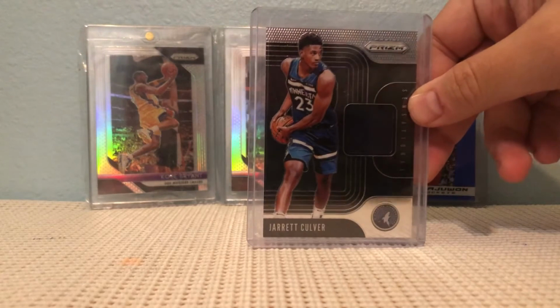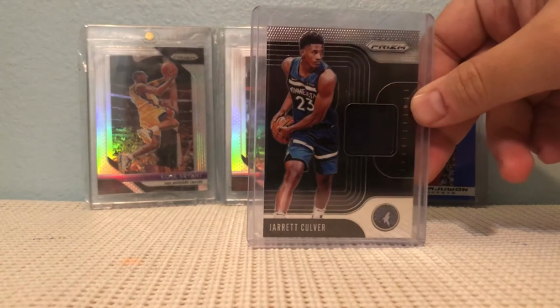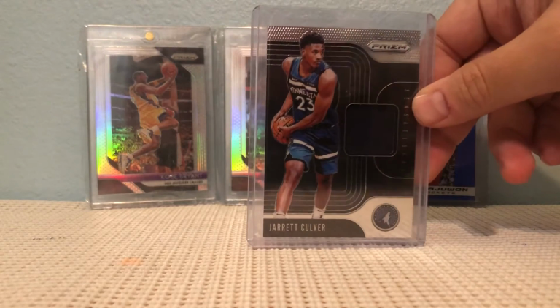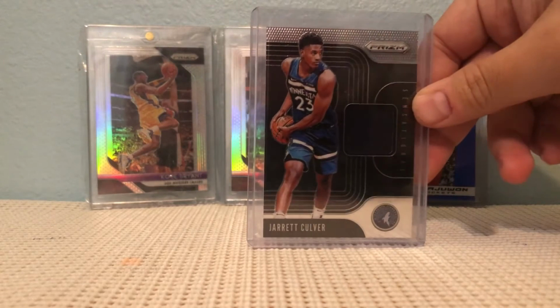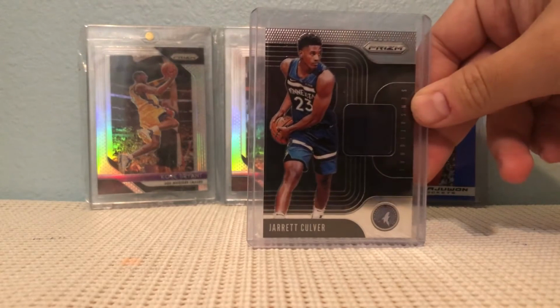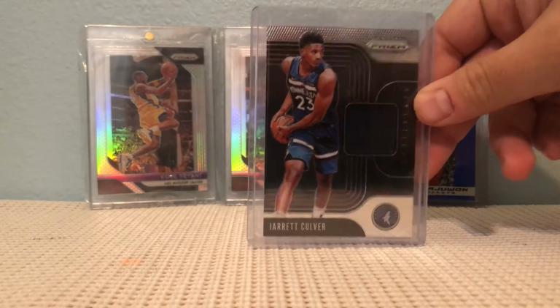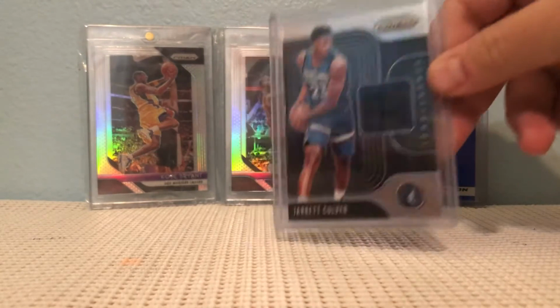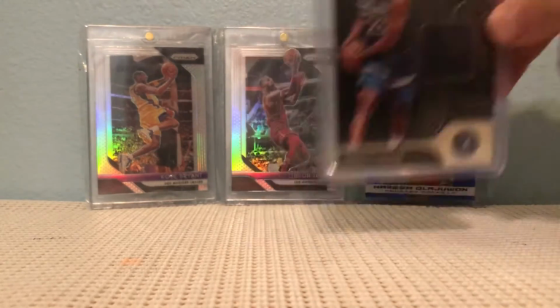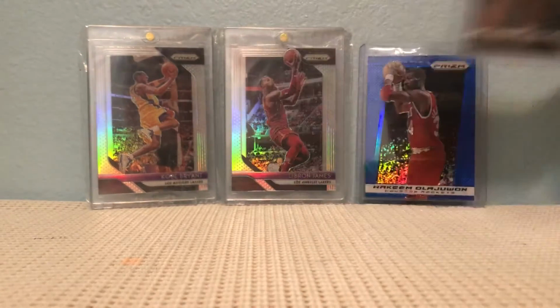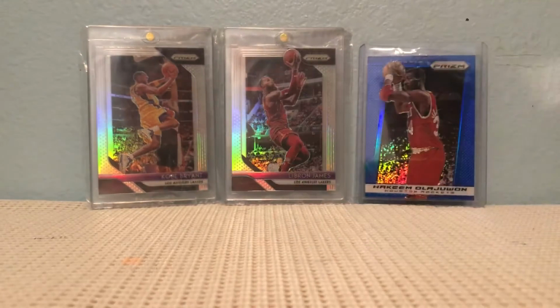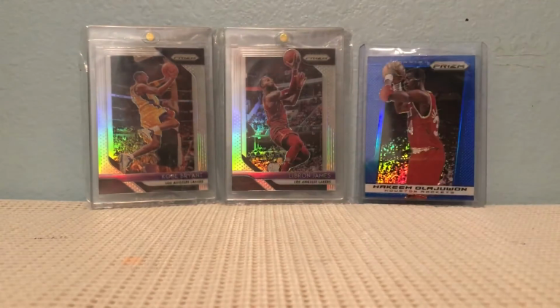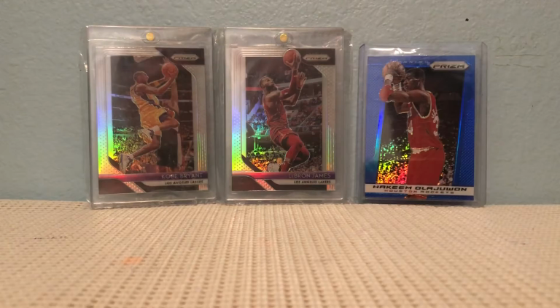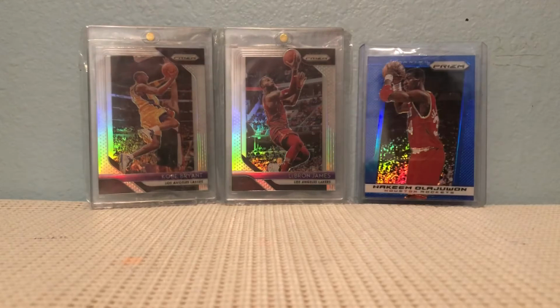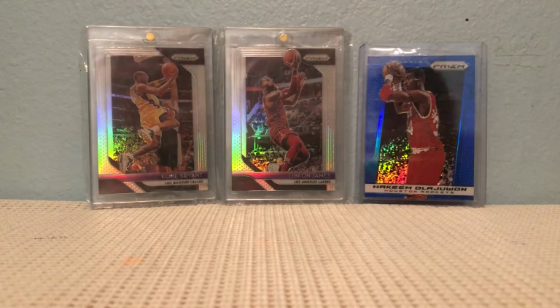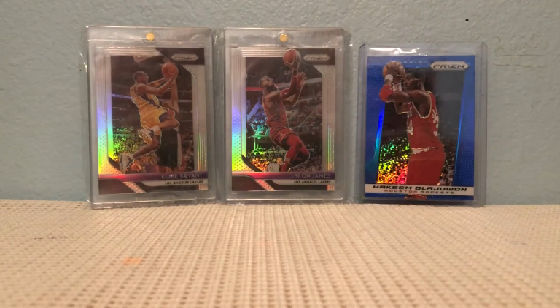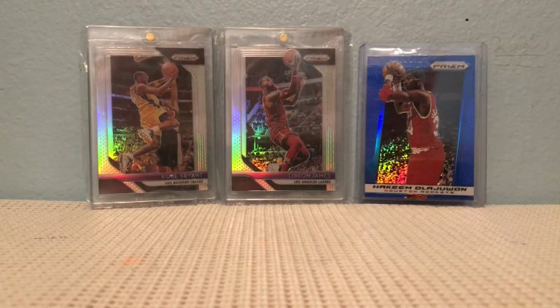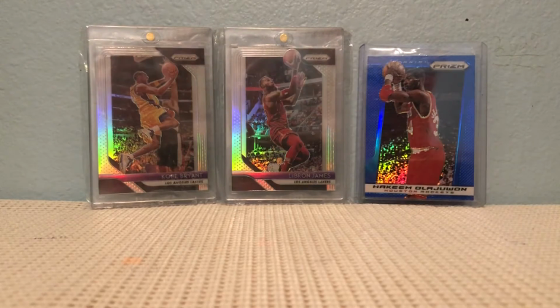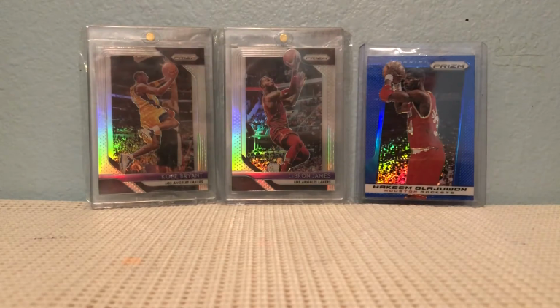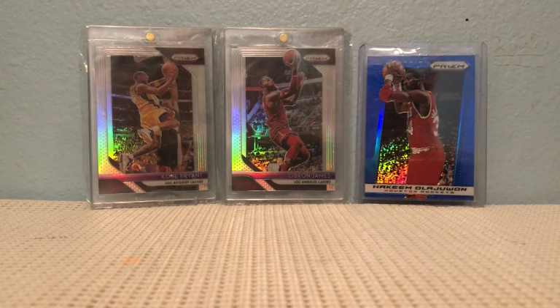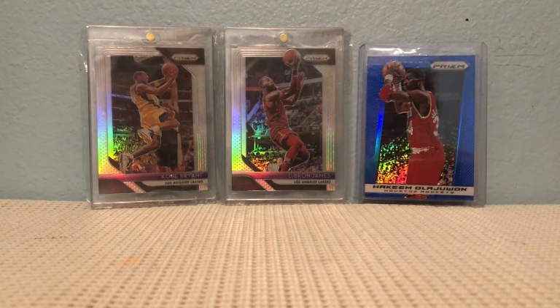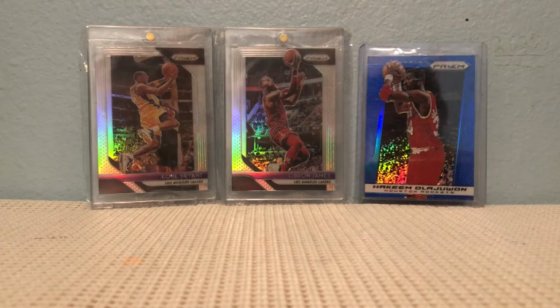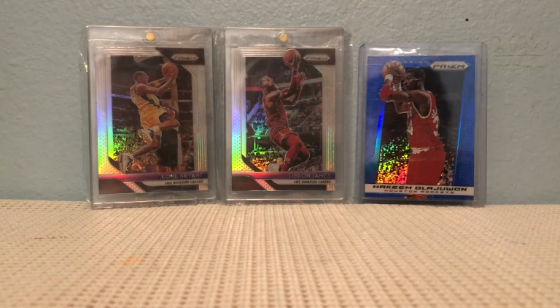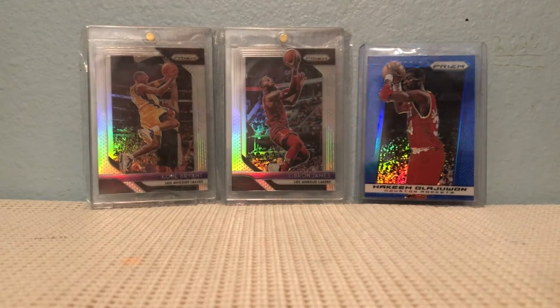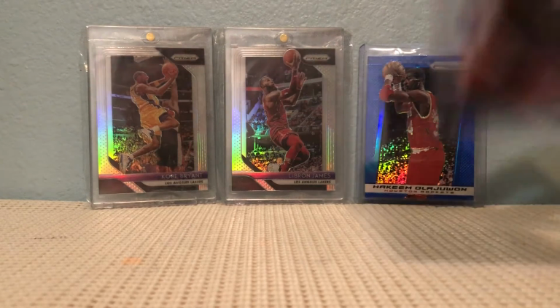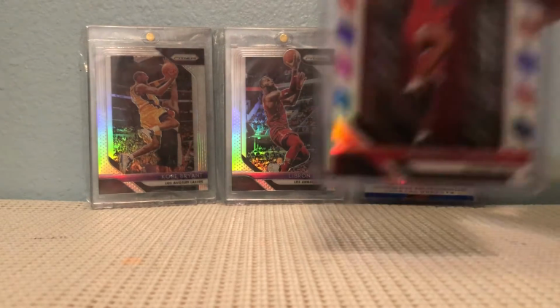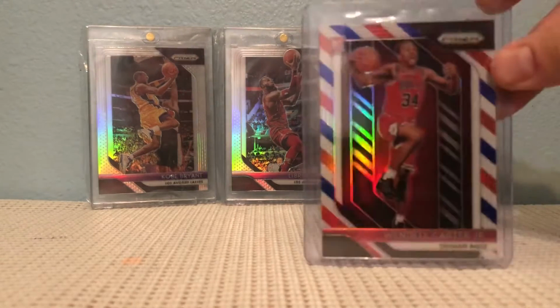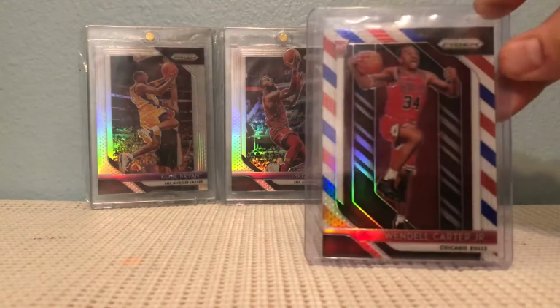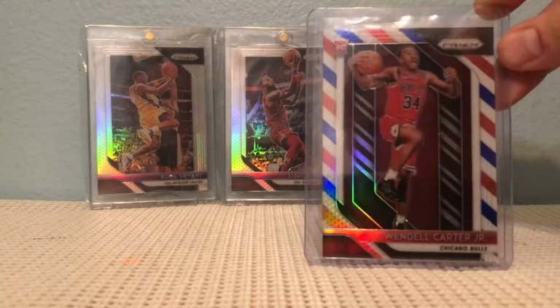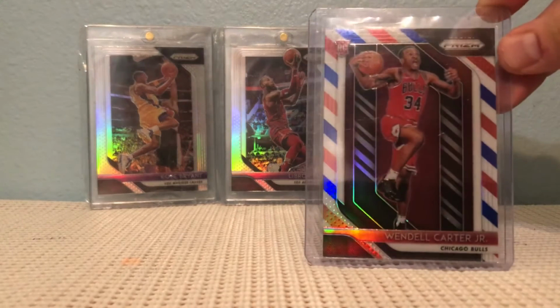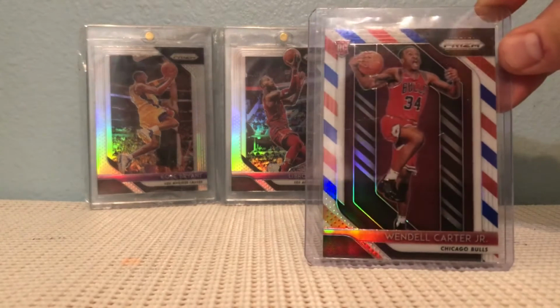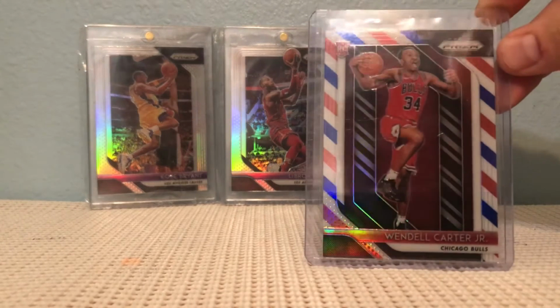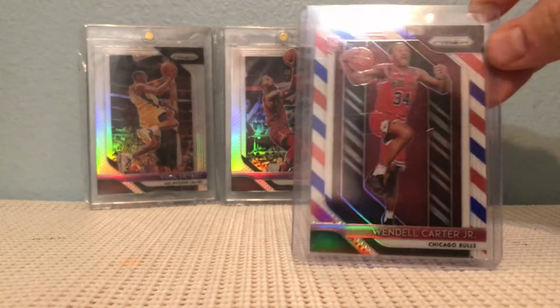Jerick Colbert jersey card, and Wendell Carter Jr.